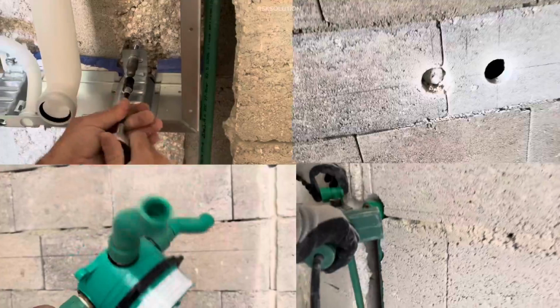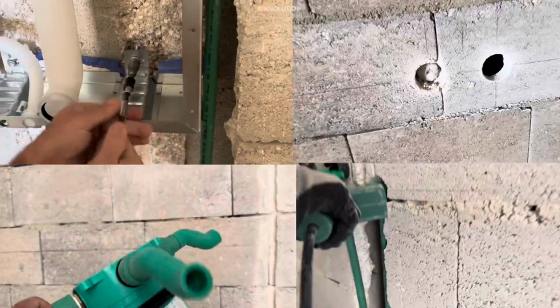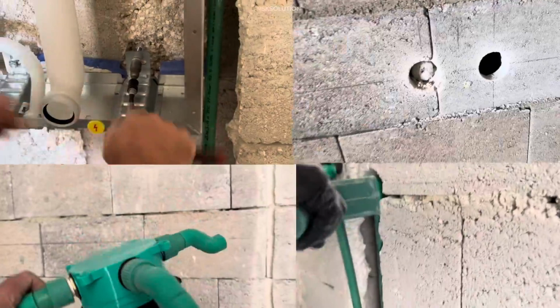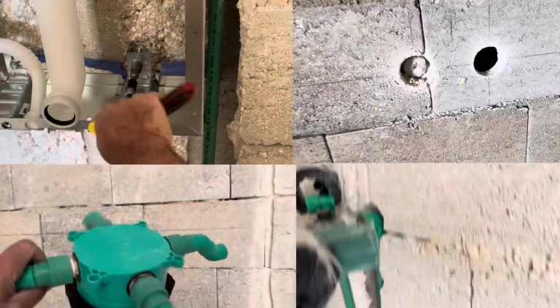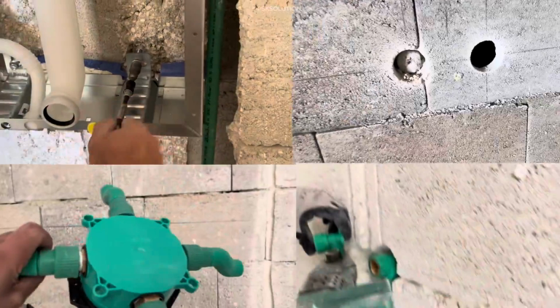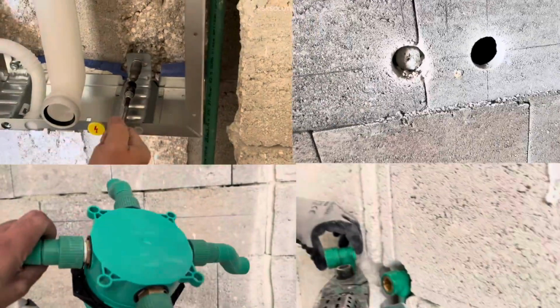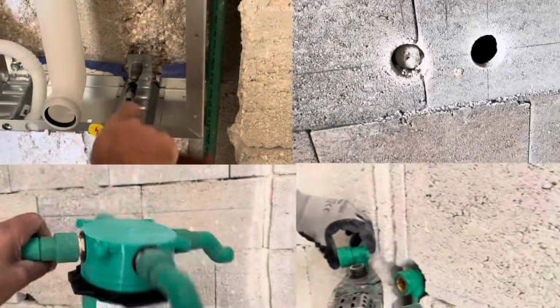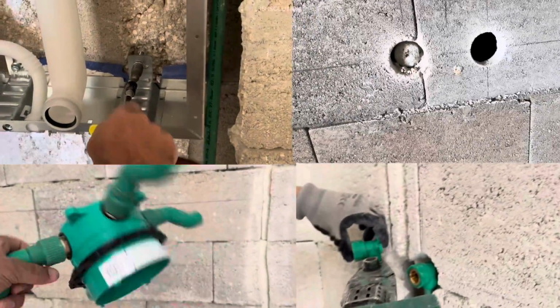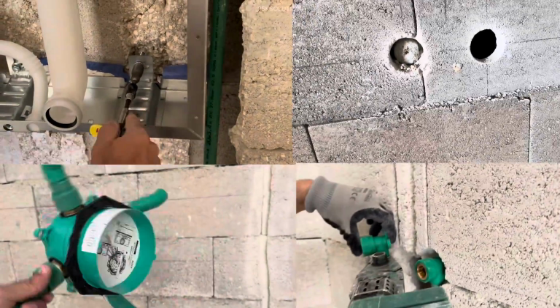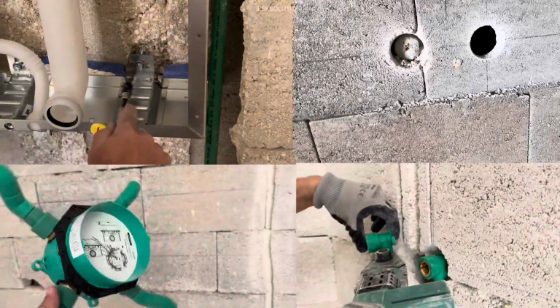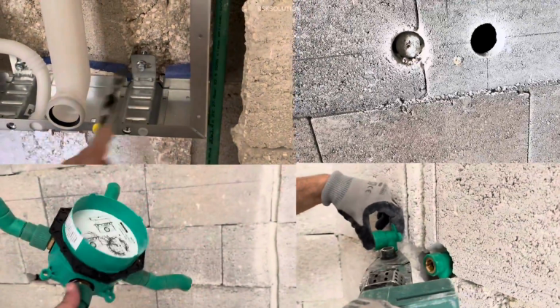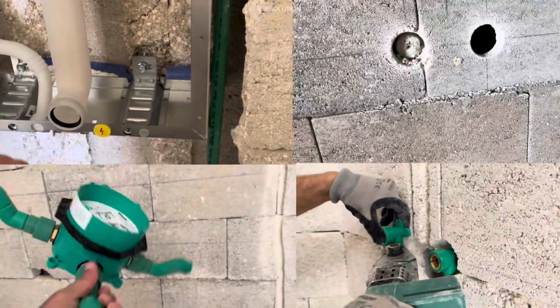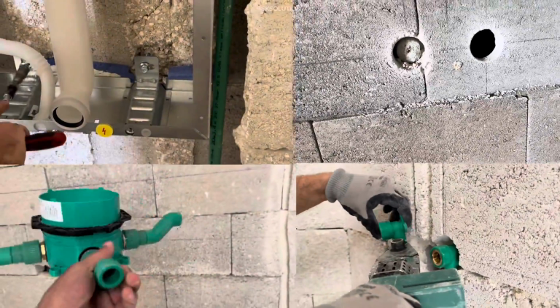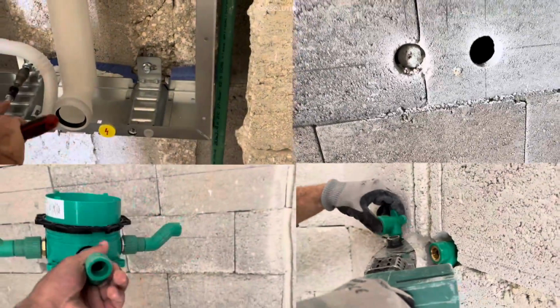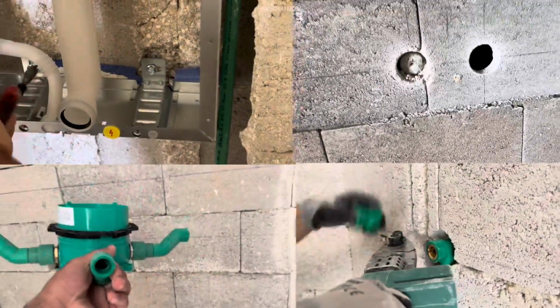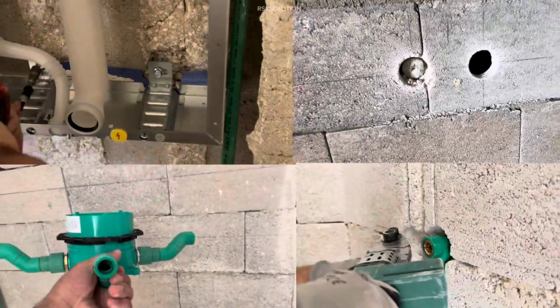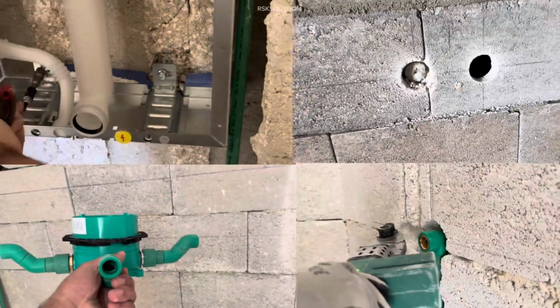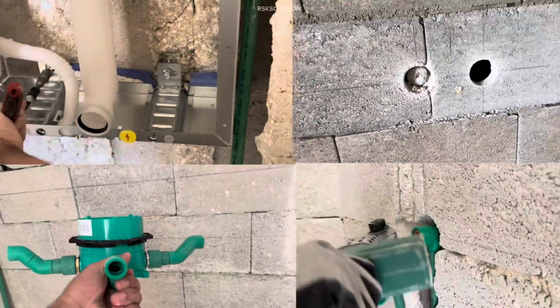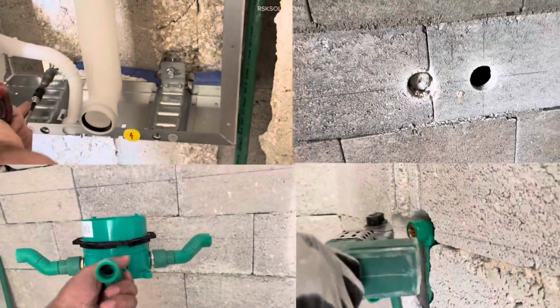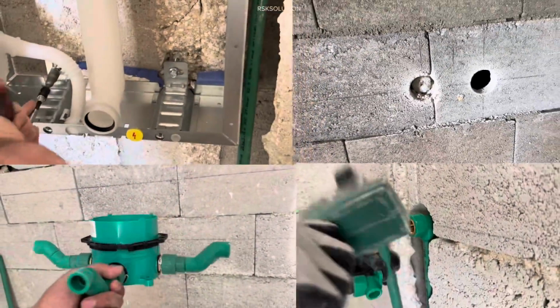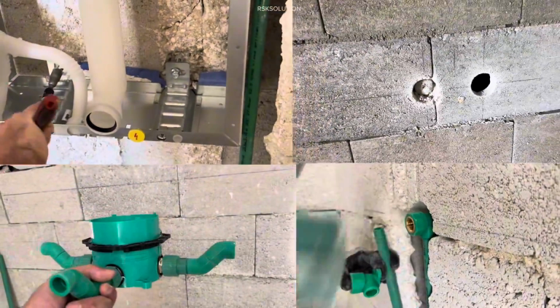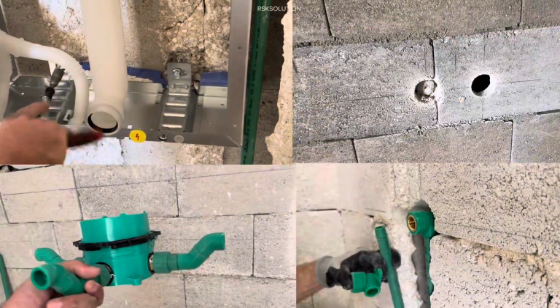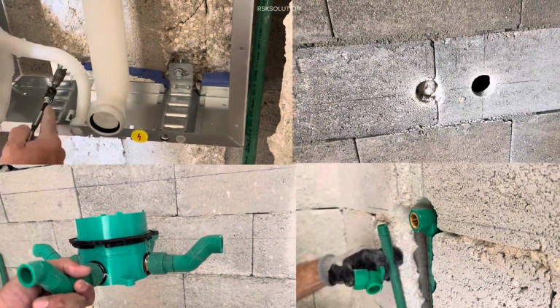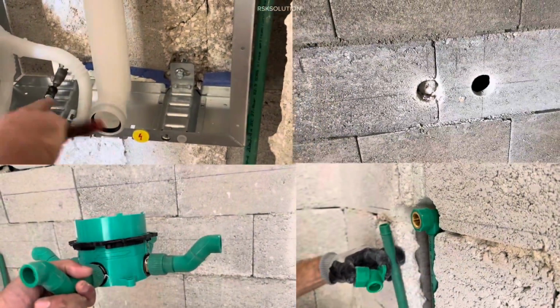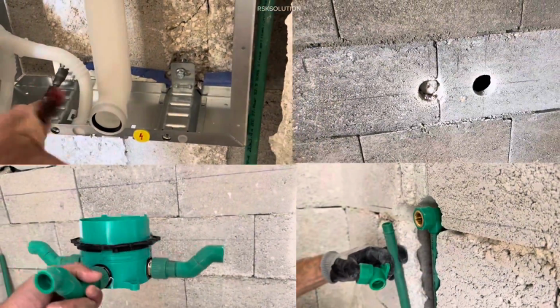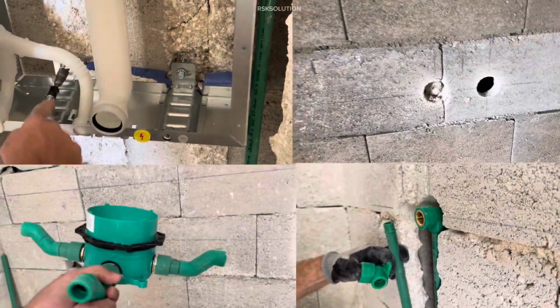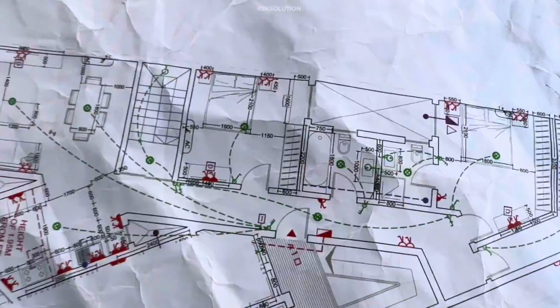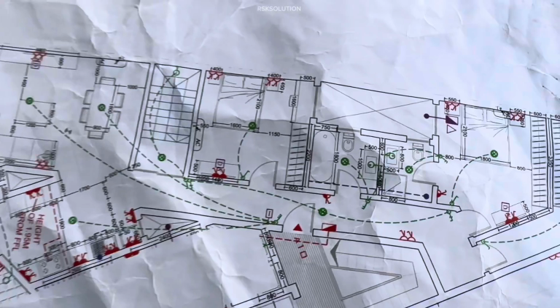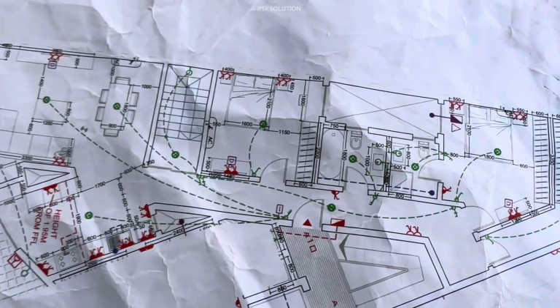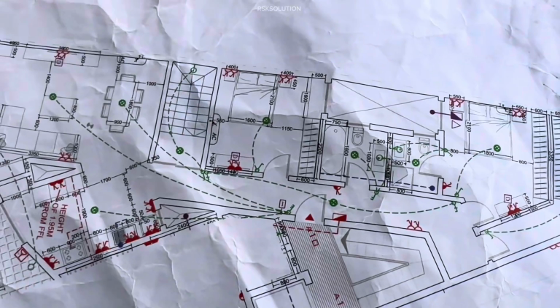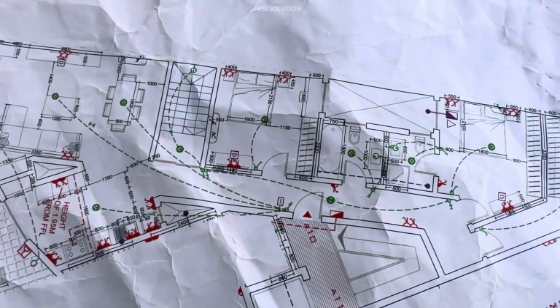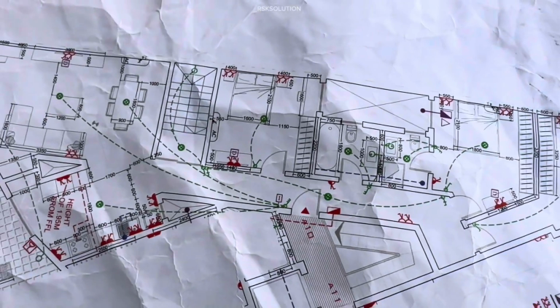Welcome to RSK Solution. In this video, we are going to explain how you can make a complete bathroom with PPR fittings.